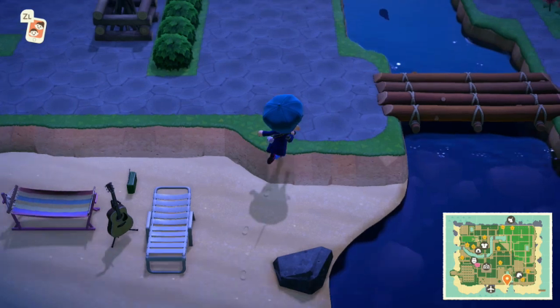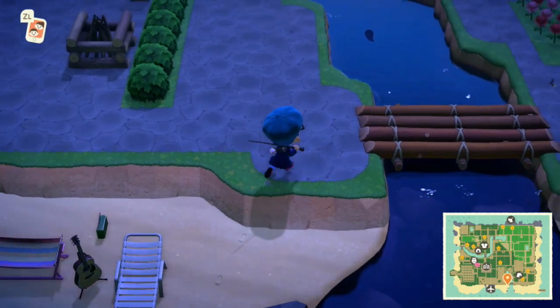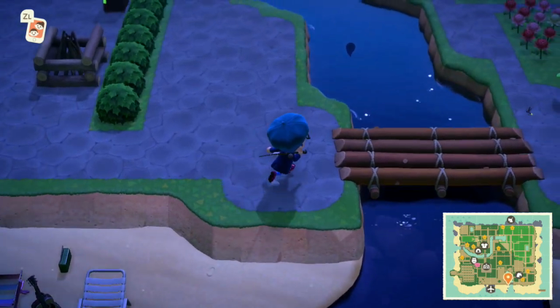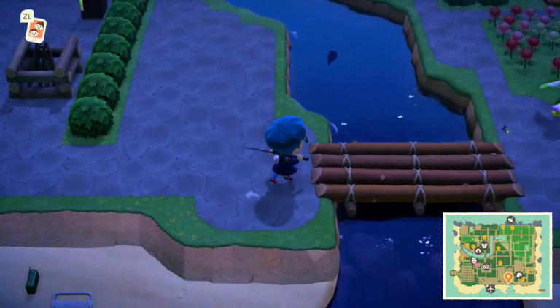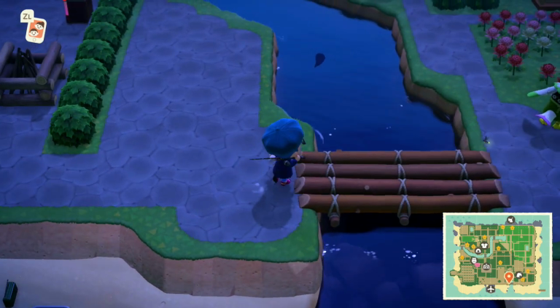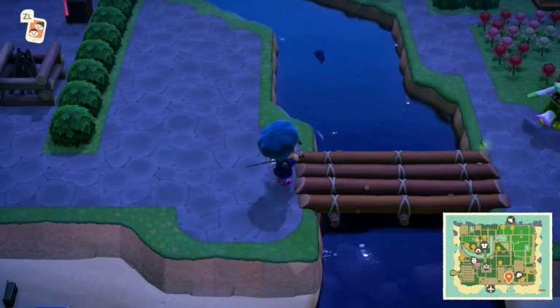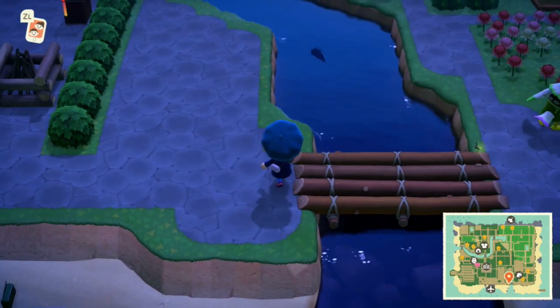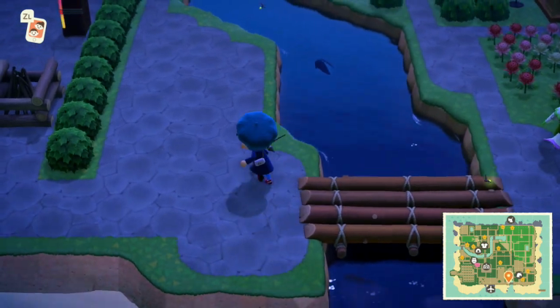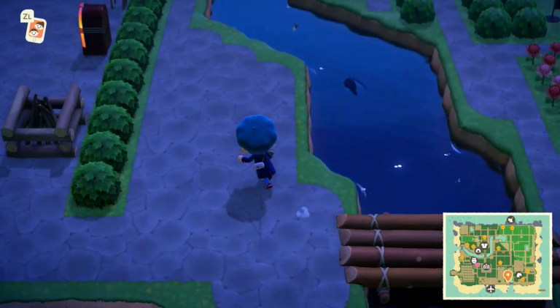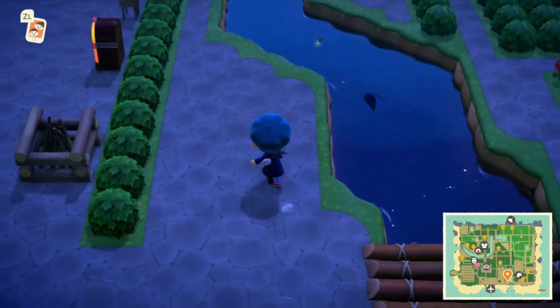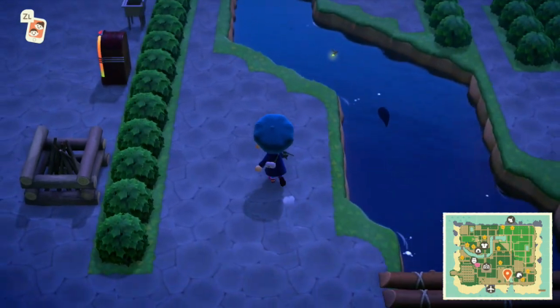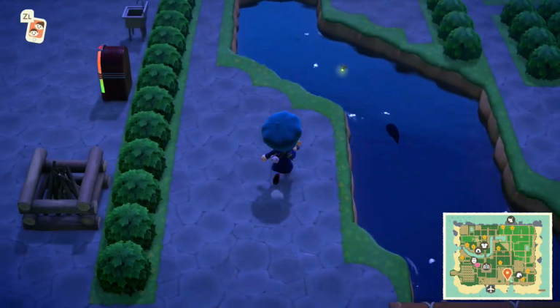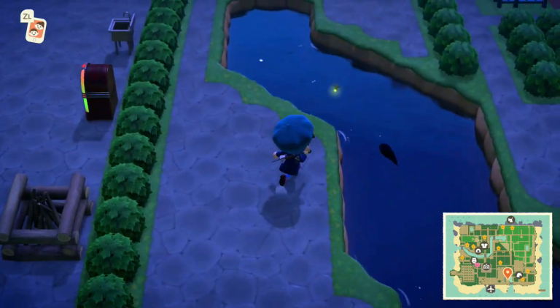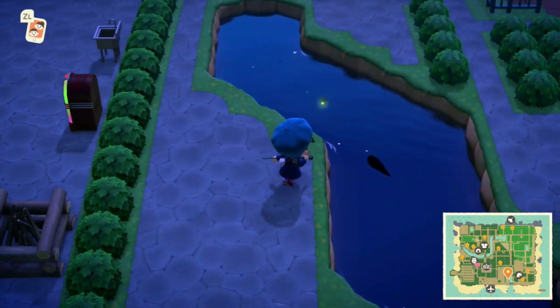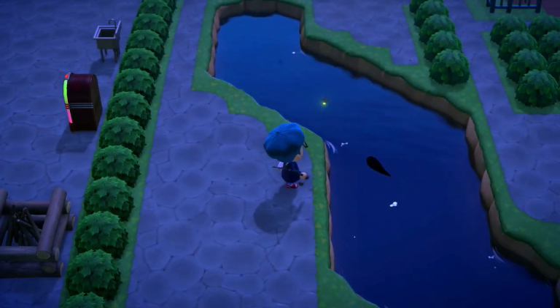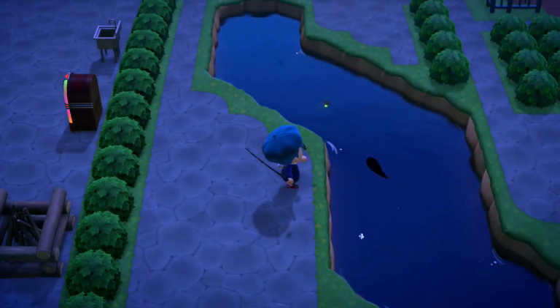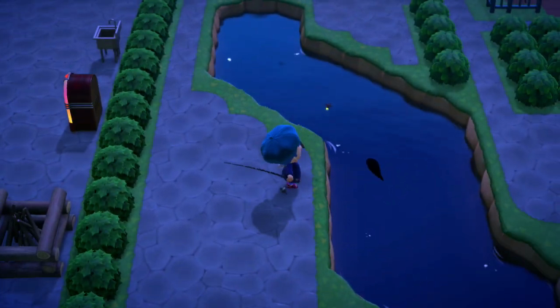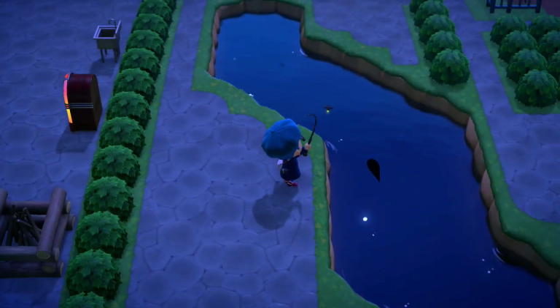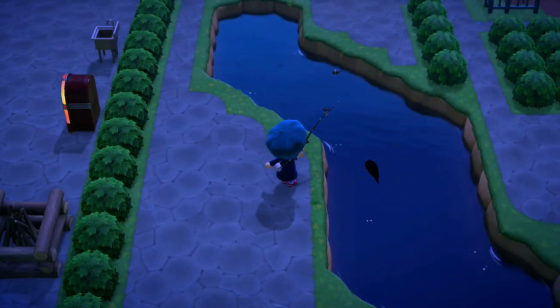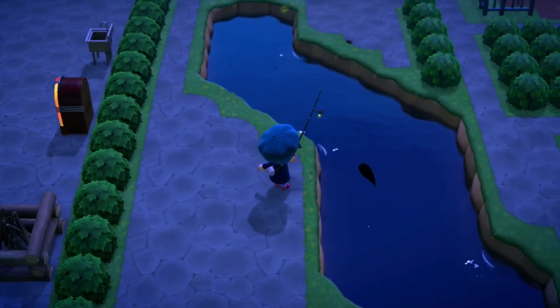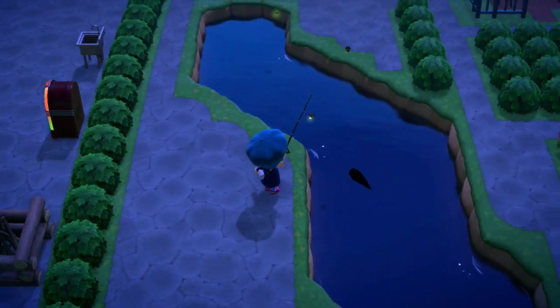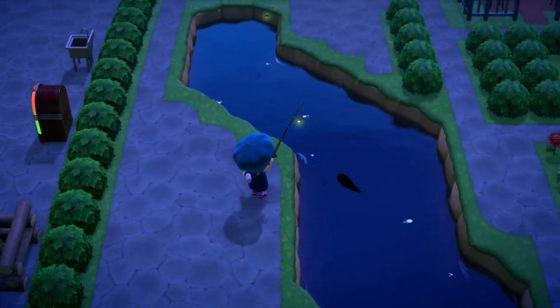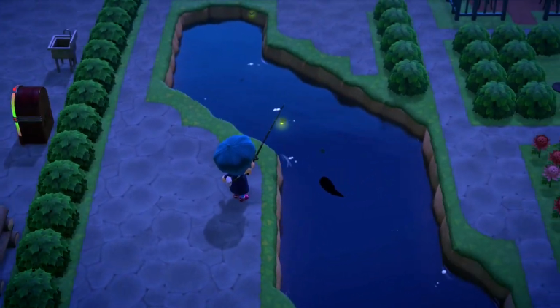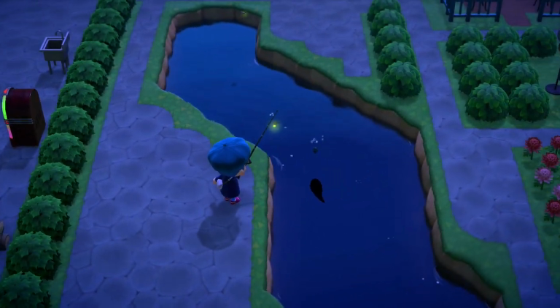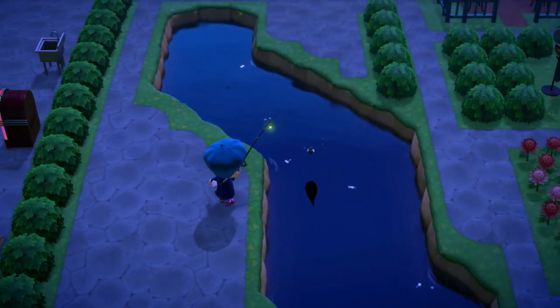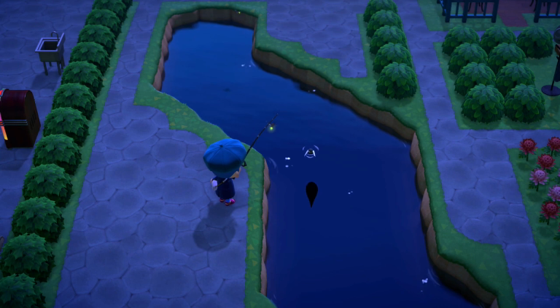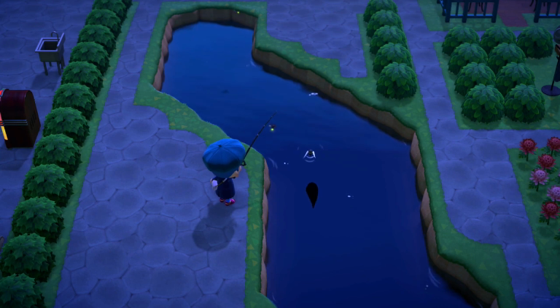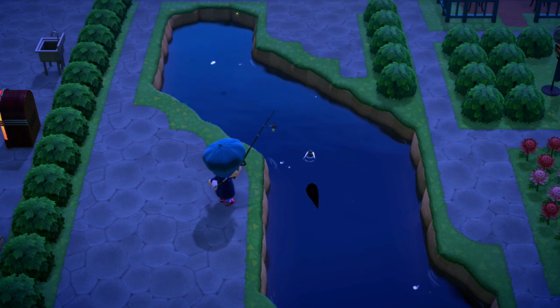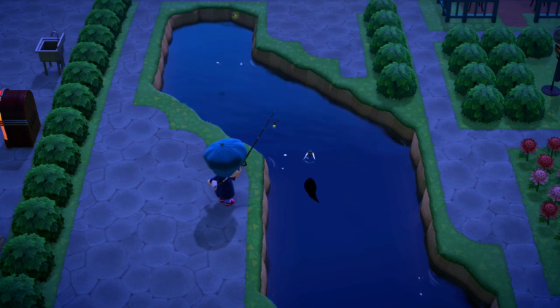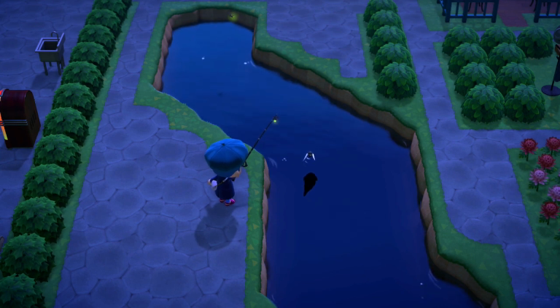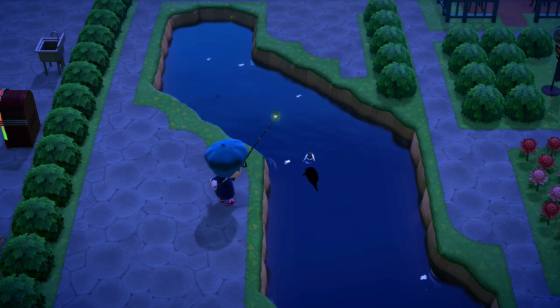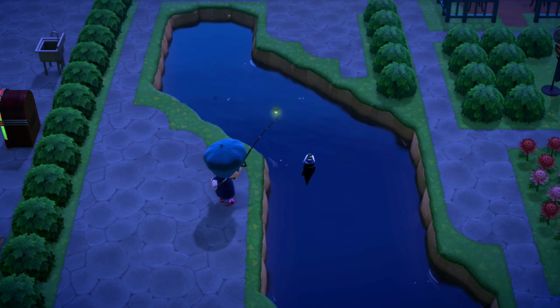Hey there folks, RainyMT here and let's talk about how to catch a Saddle Pachir in Animal Crossing New Horizons.